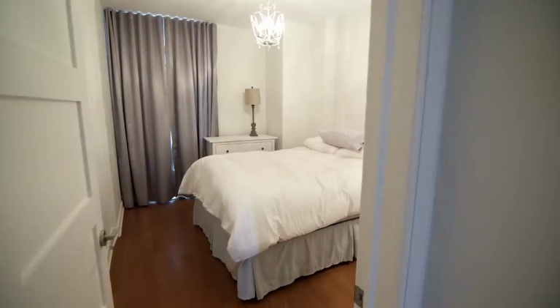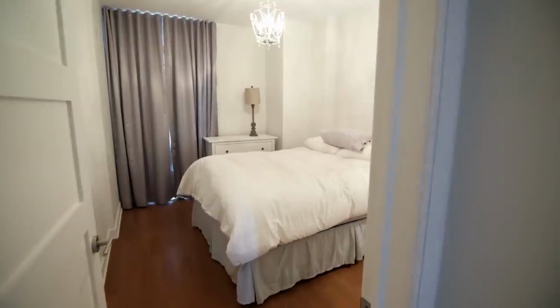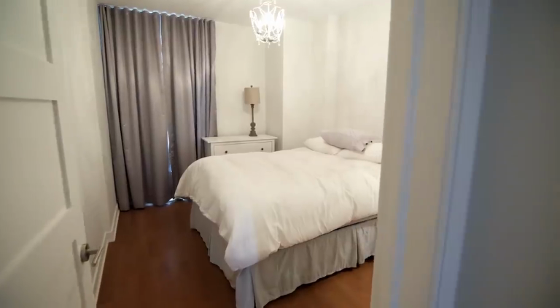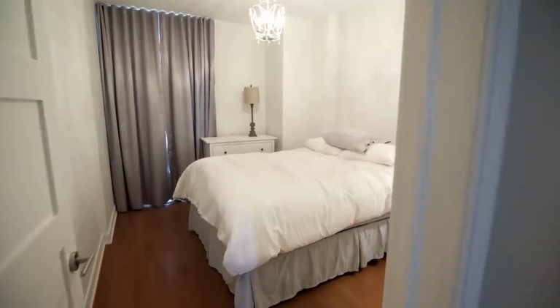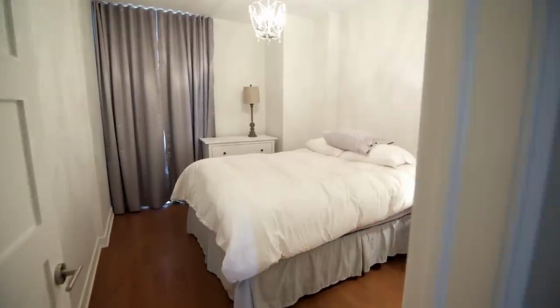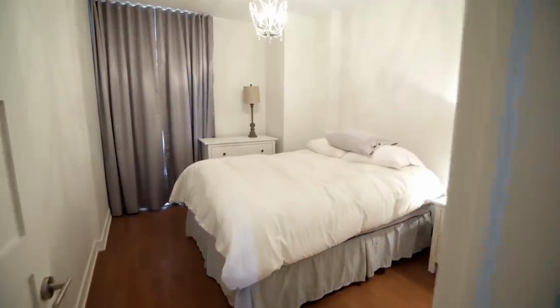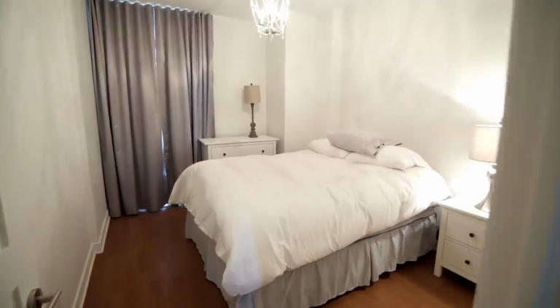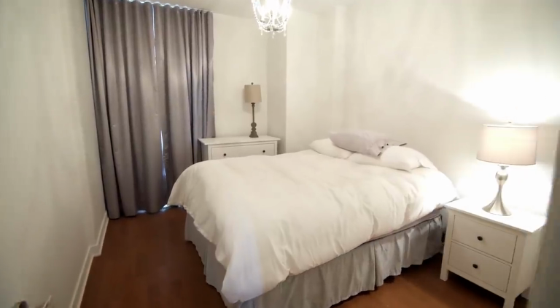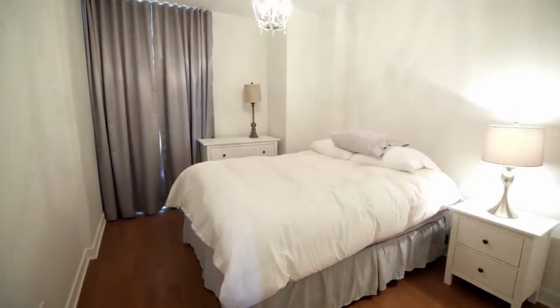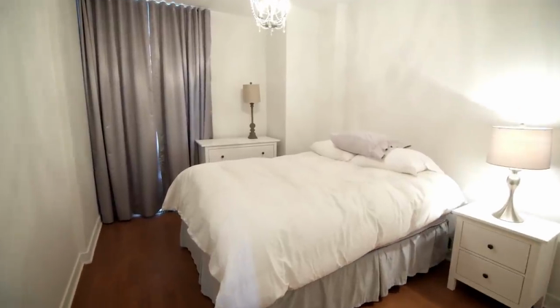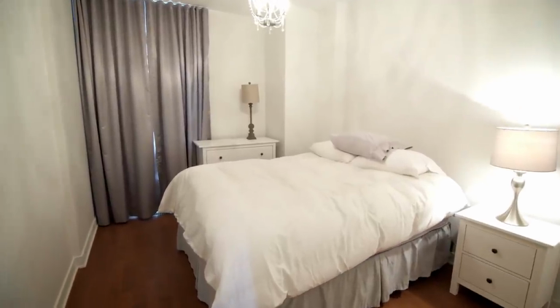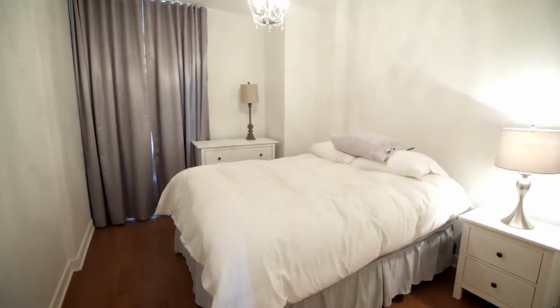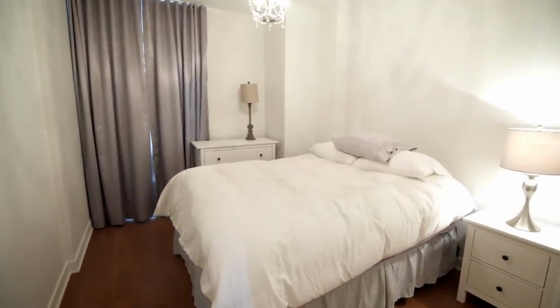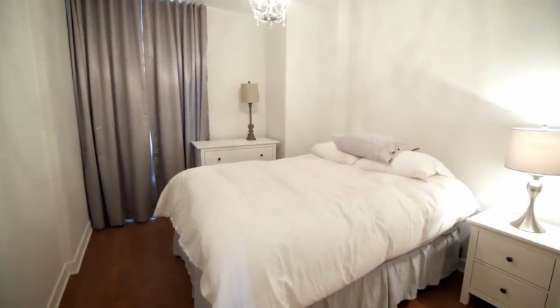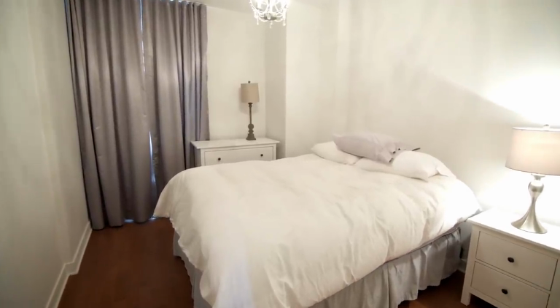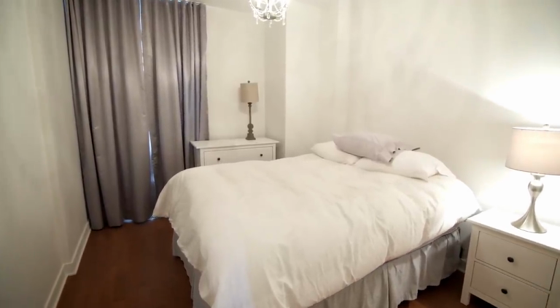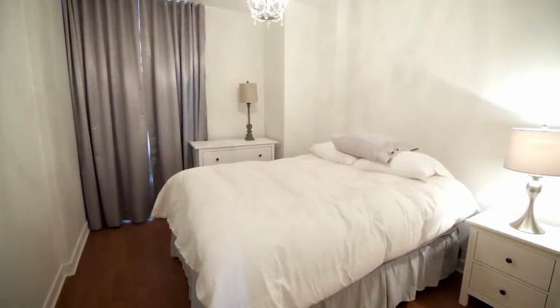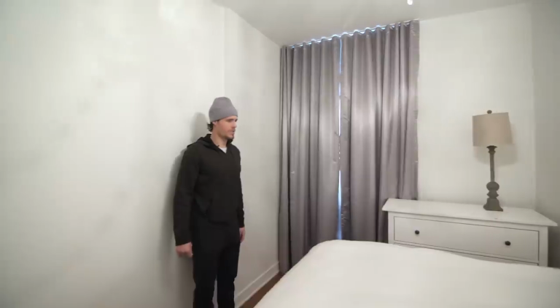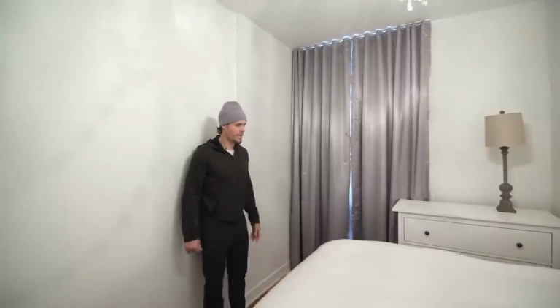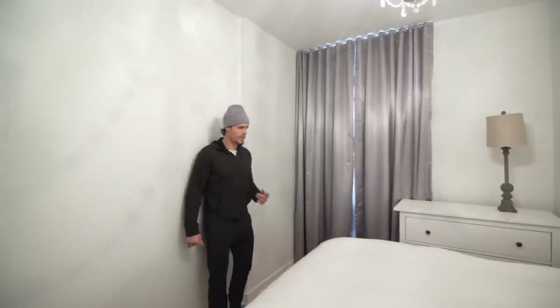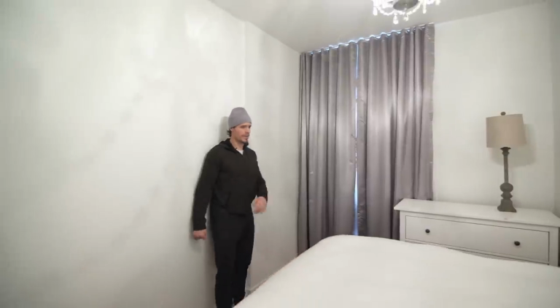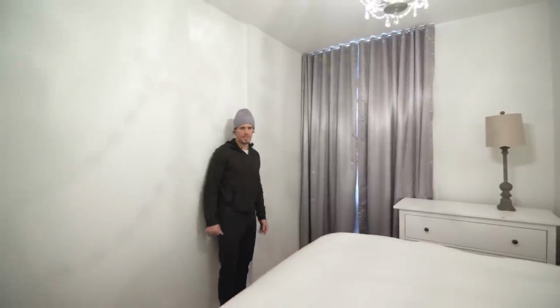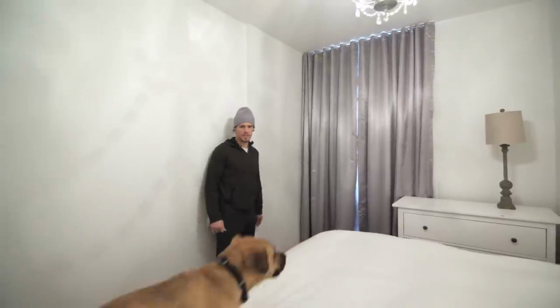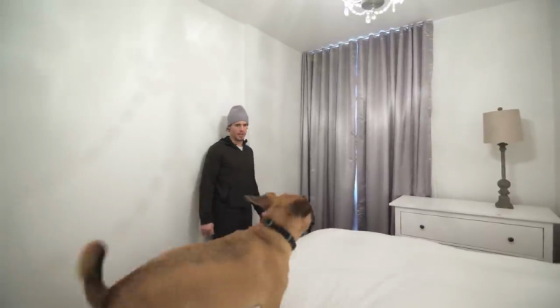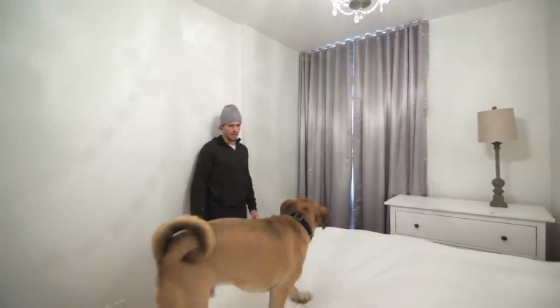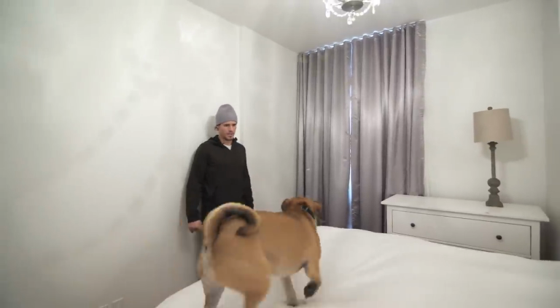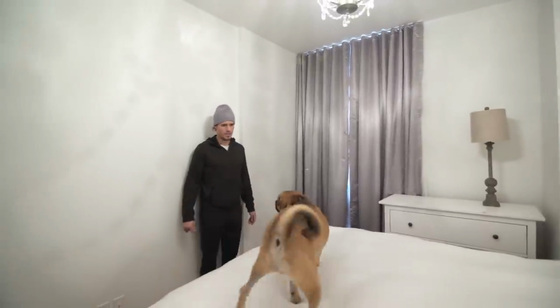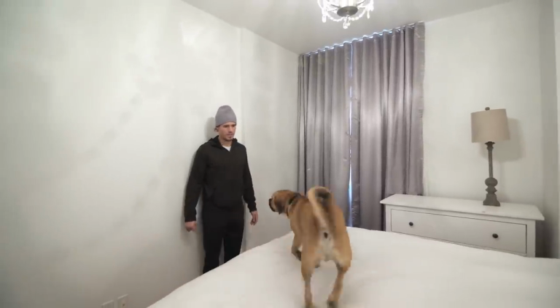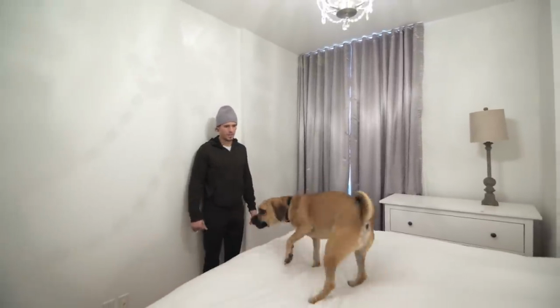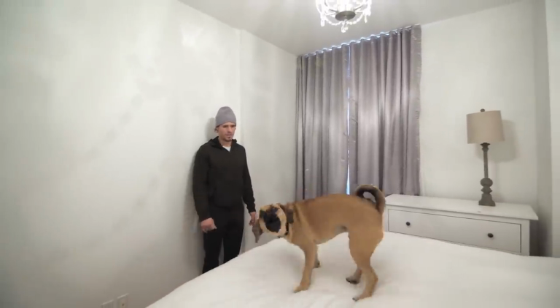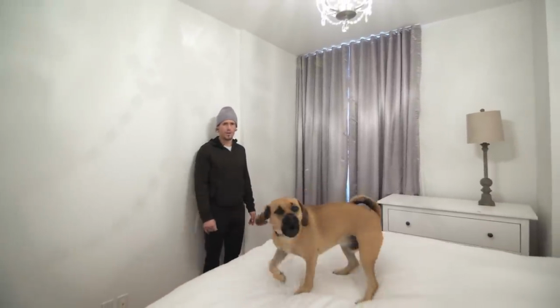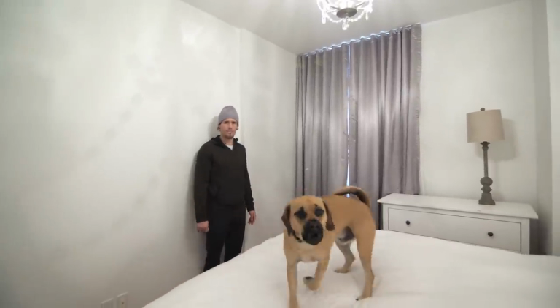It's another guest room, essentially — pretty standard, just for people to crash and sleep when they come visit, so we're close to home.